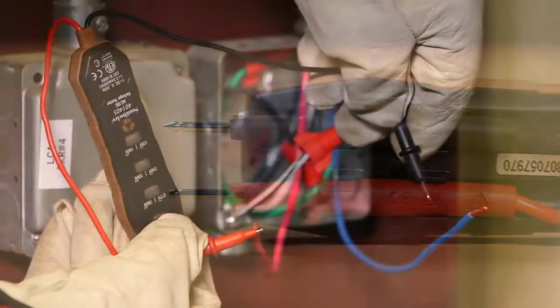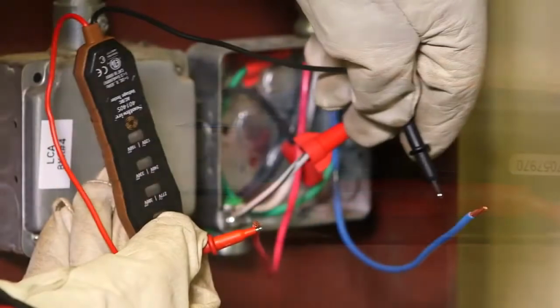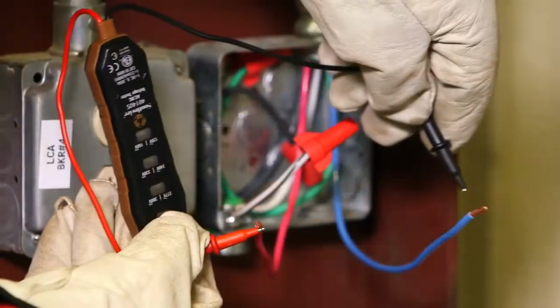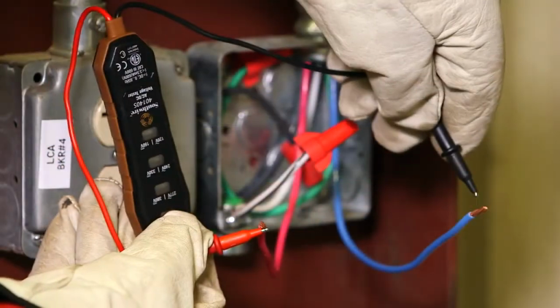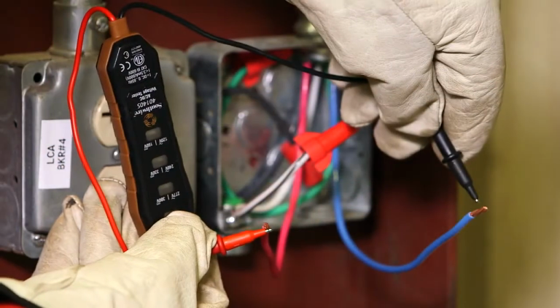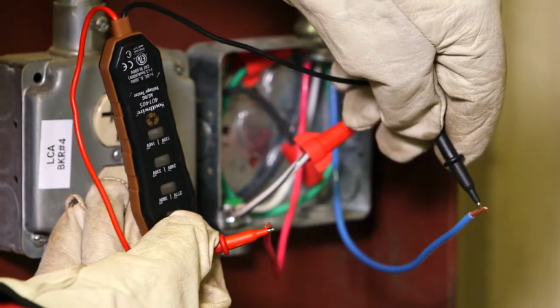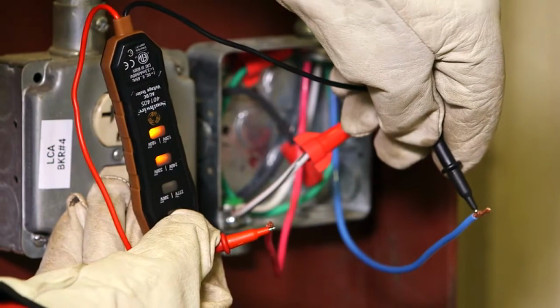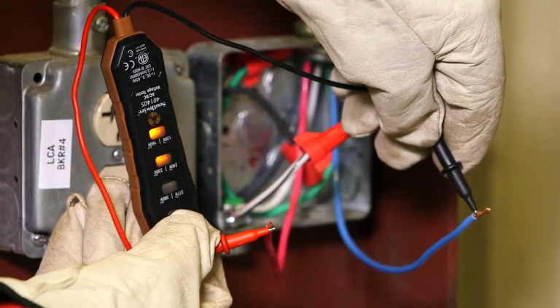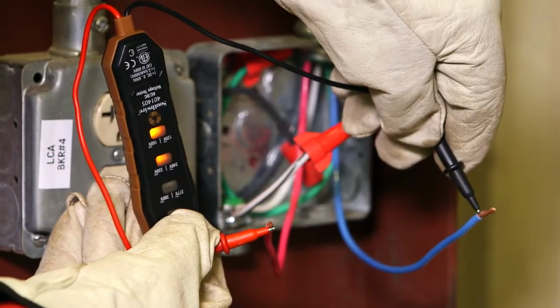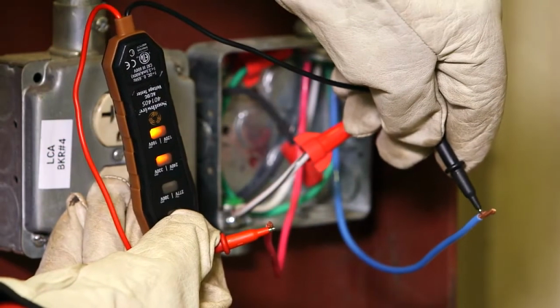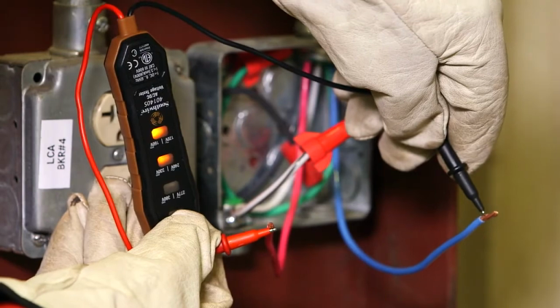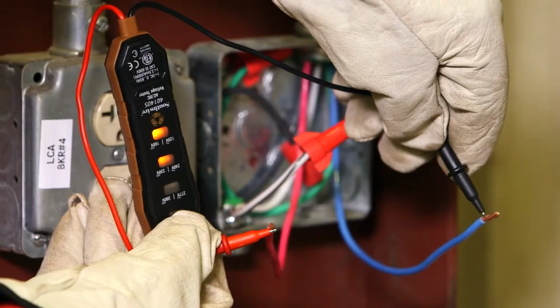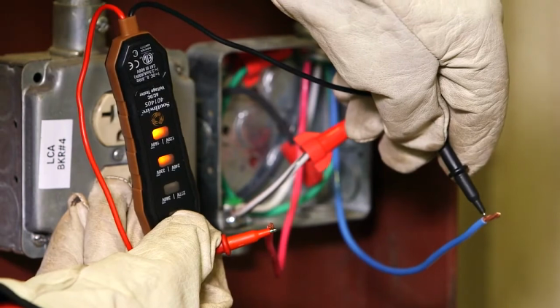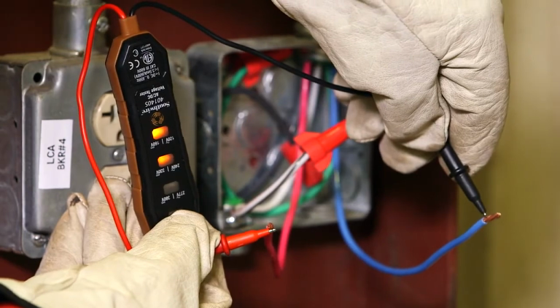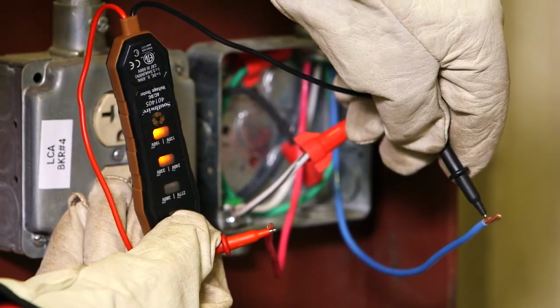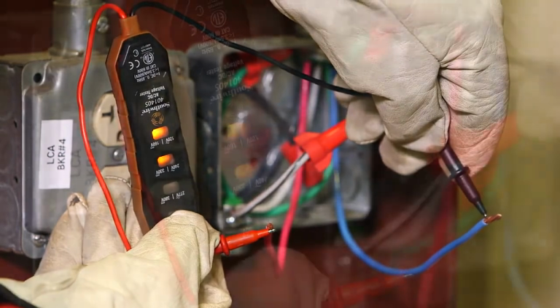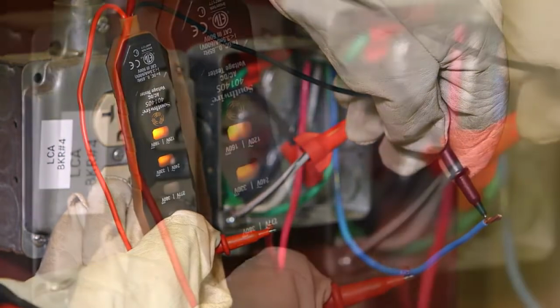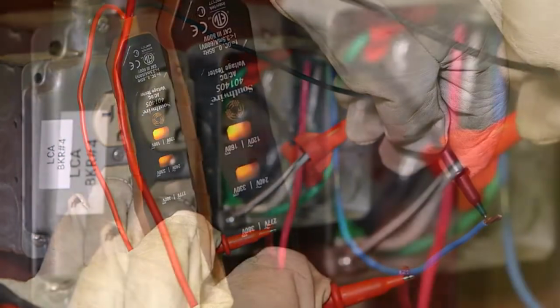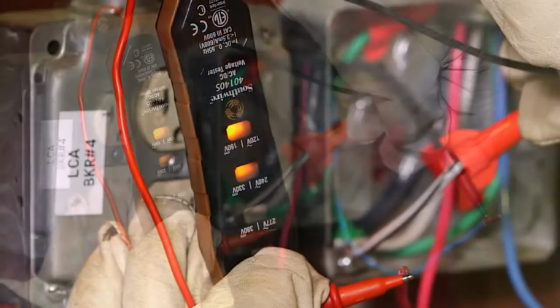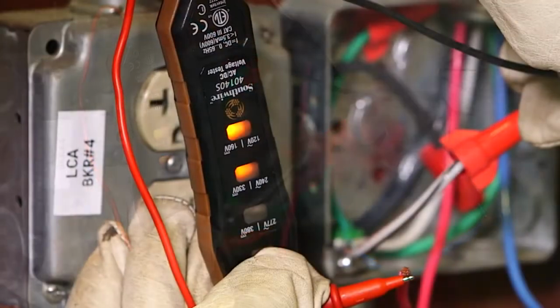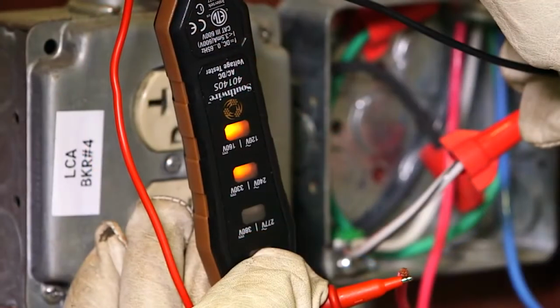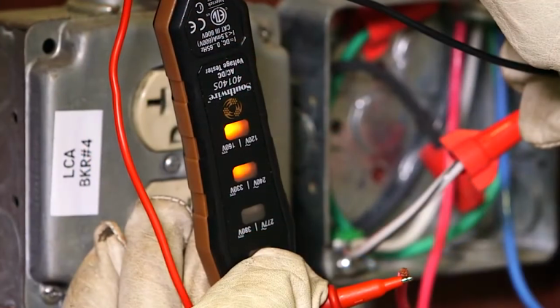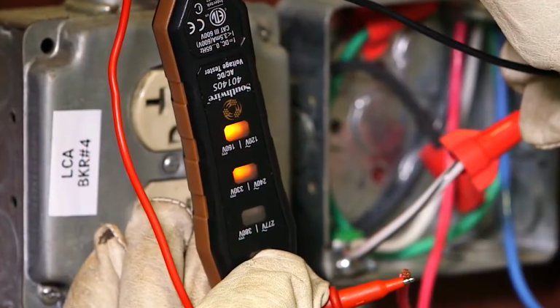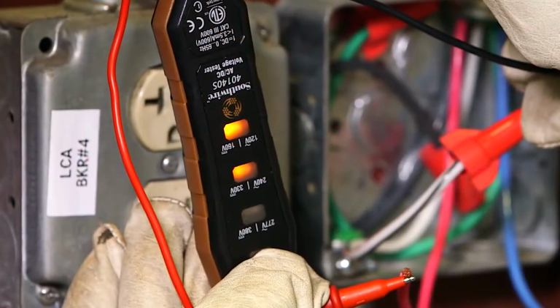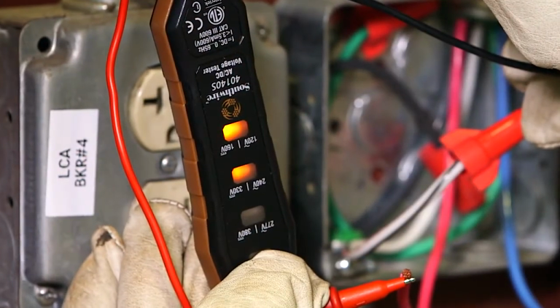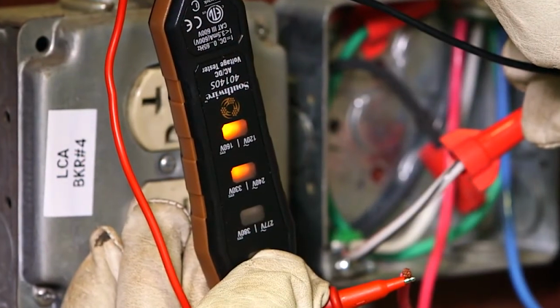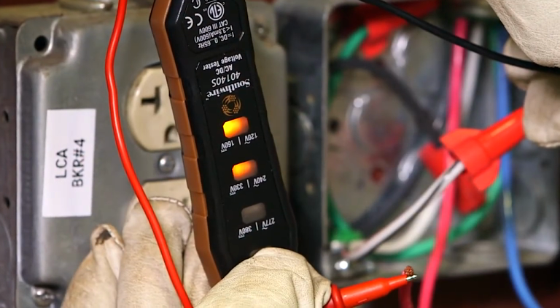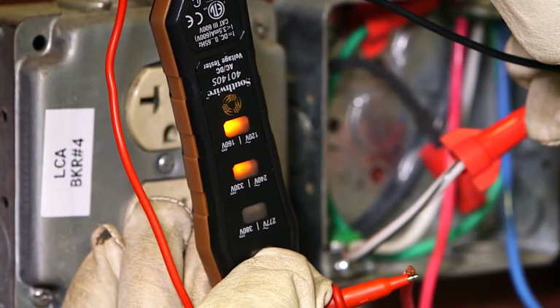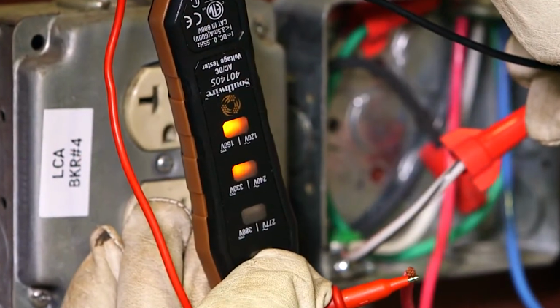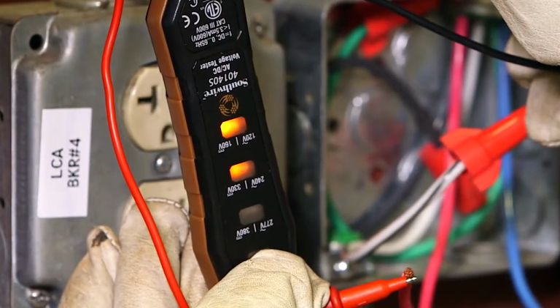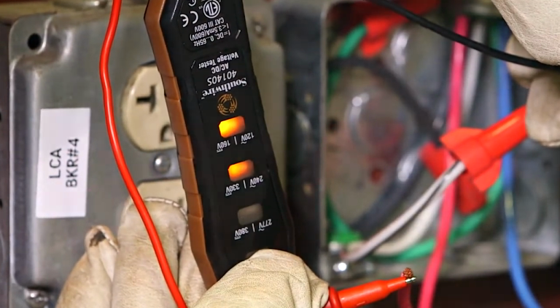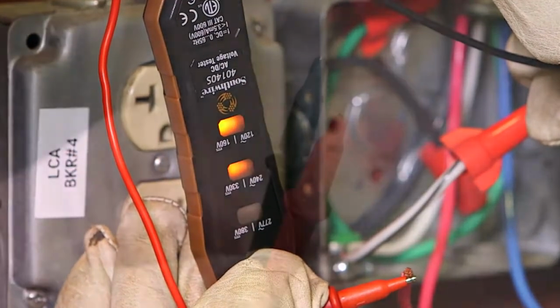Simply touch the test leads to the circuit being checked. The indicator lights will glow to determine the voltage level.